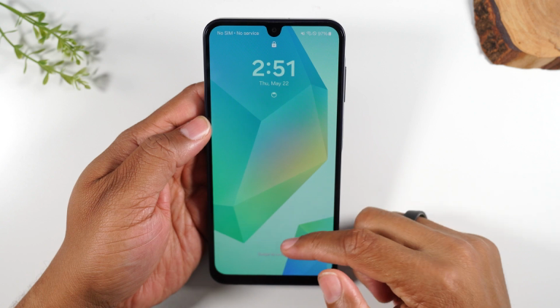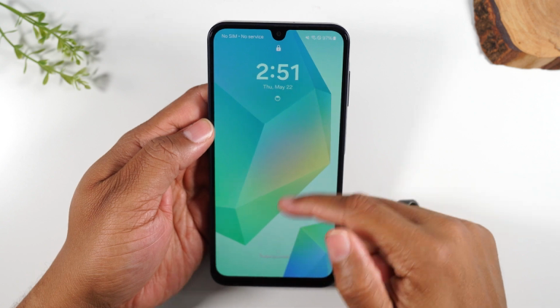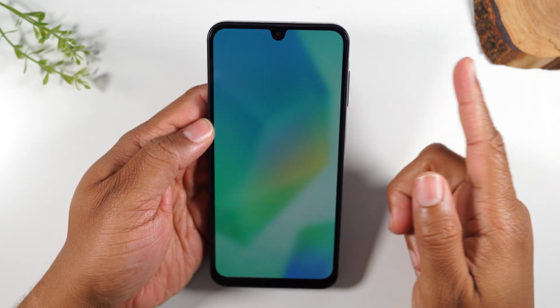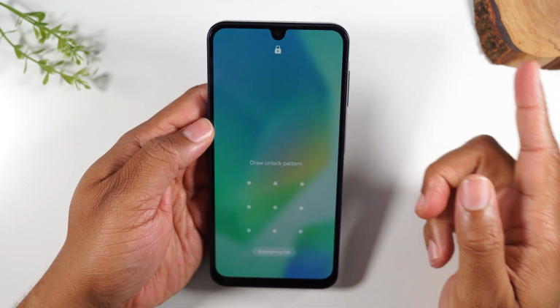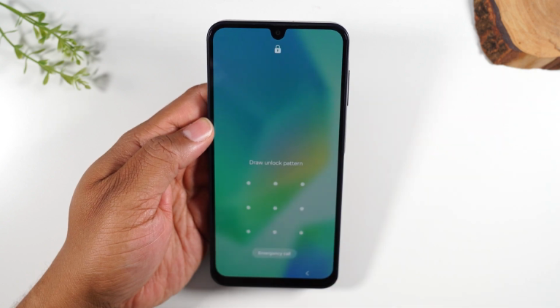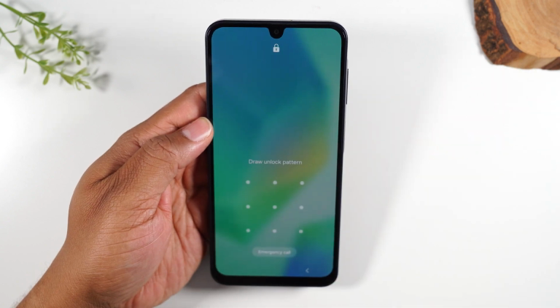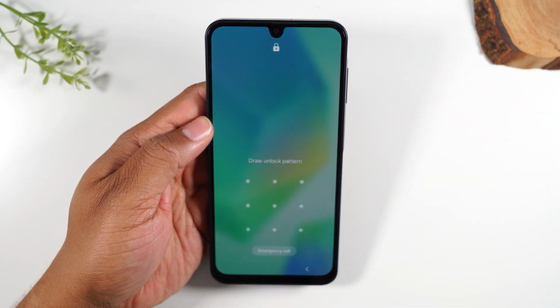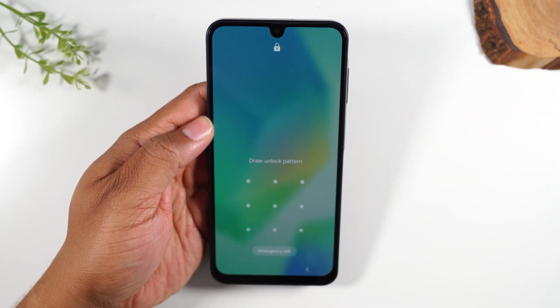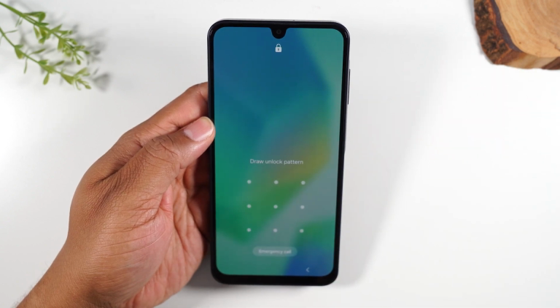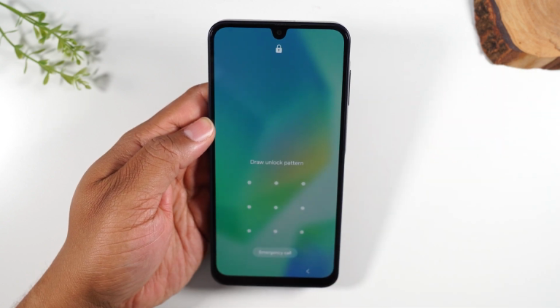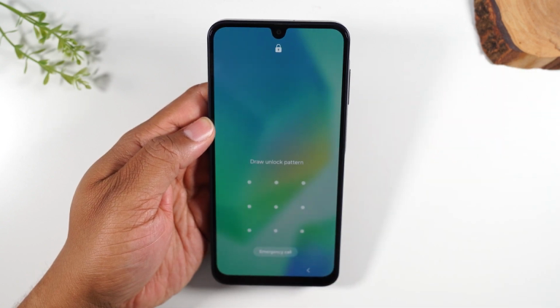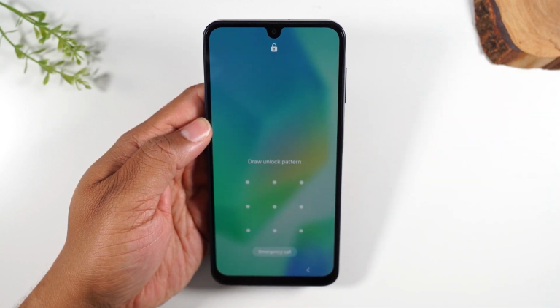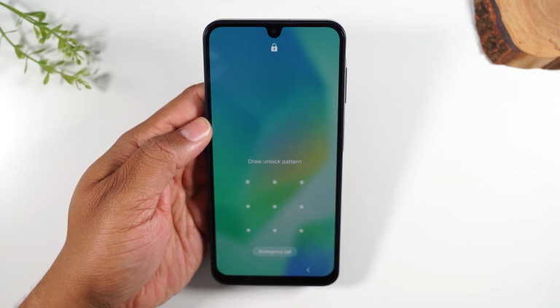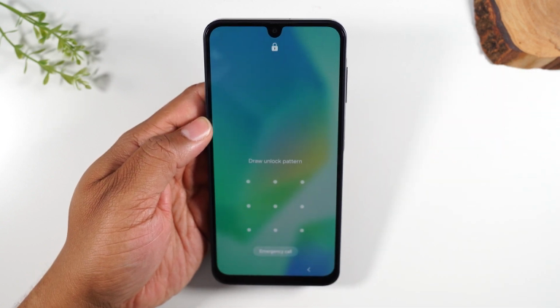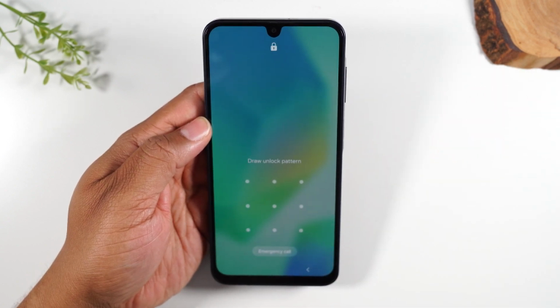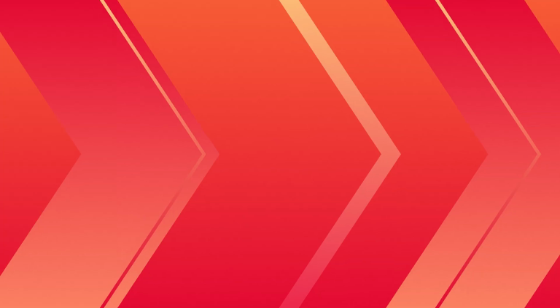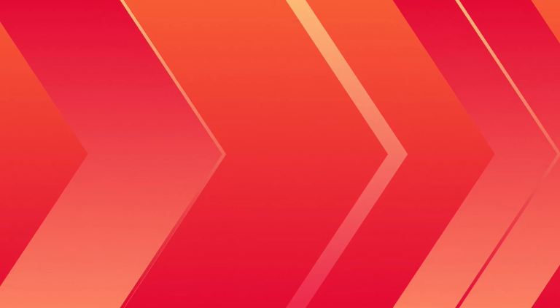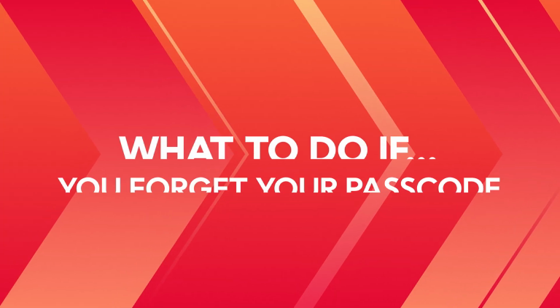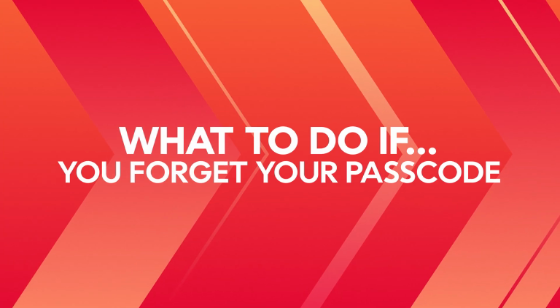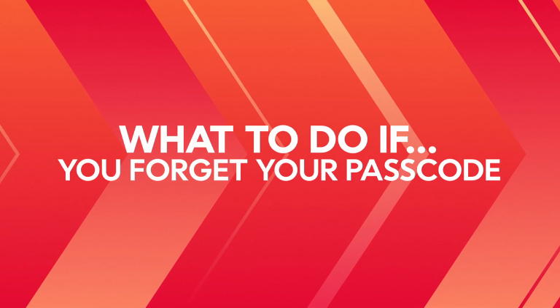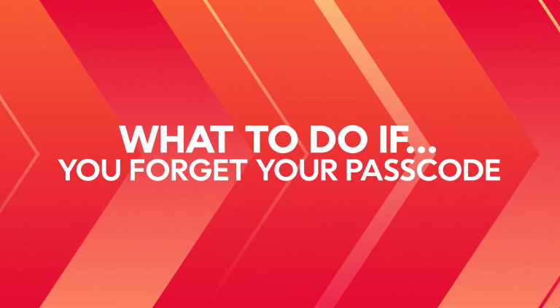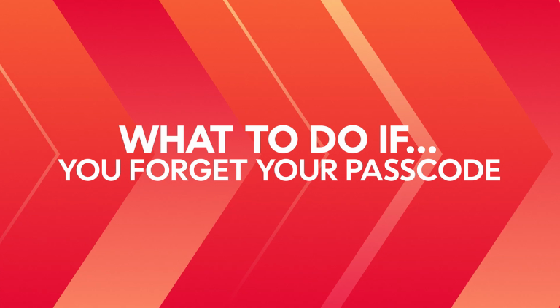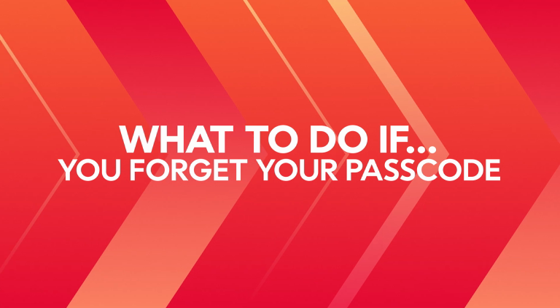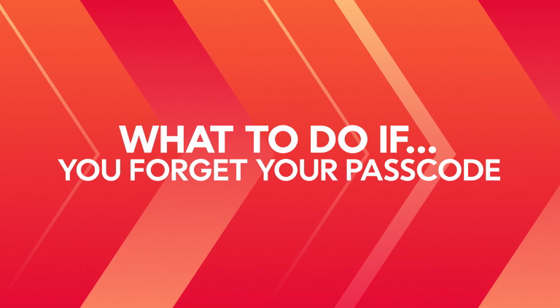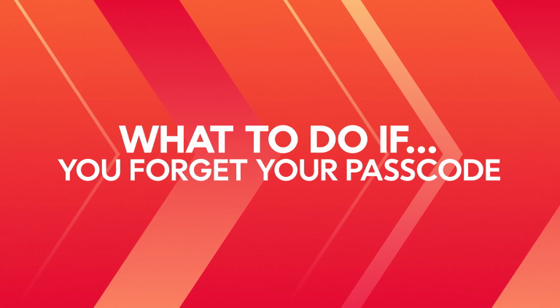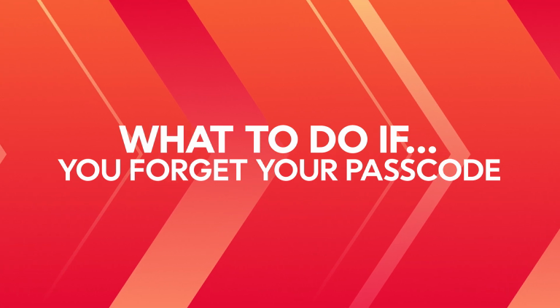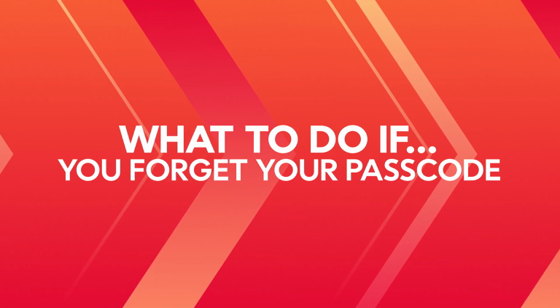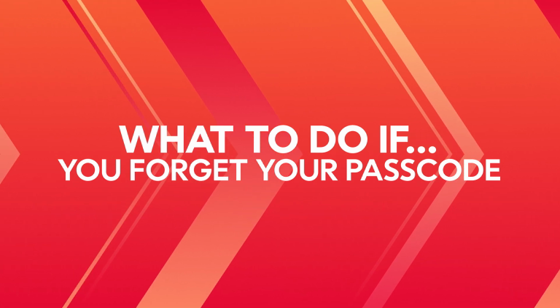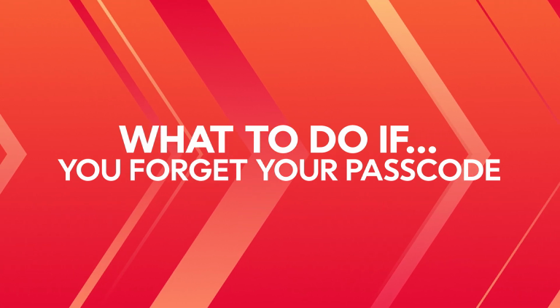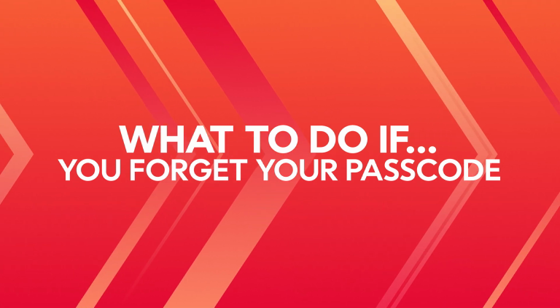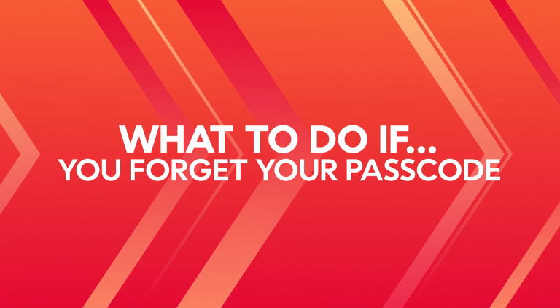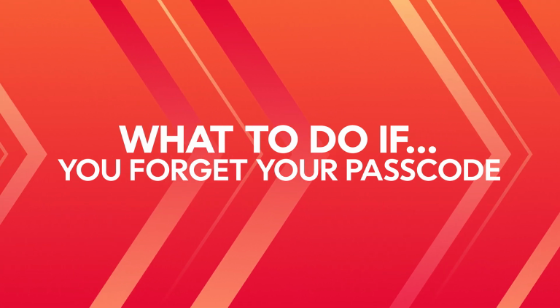Welcome into the video. I am your tech guy, Wayne, and today I want to show you what to do if you forget your lock screen pattern or your PIN code.